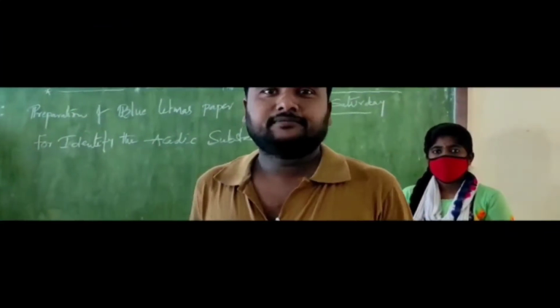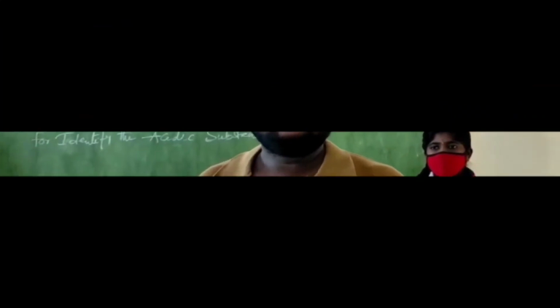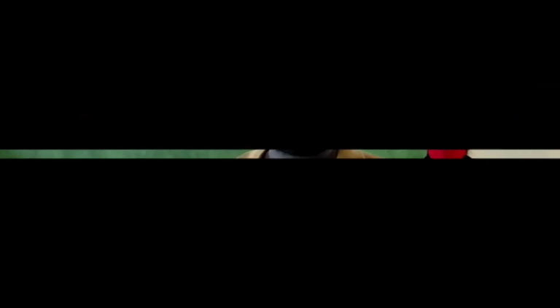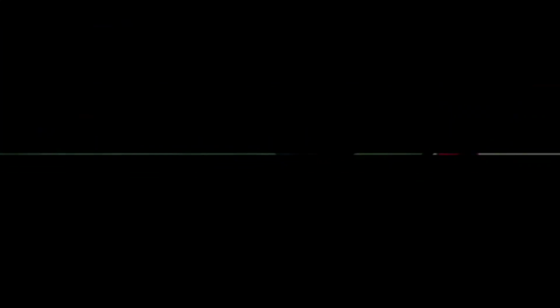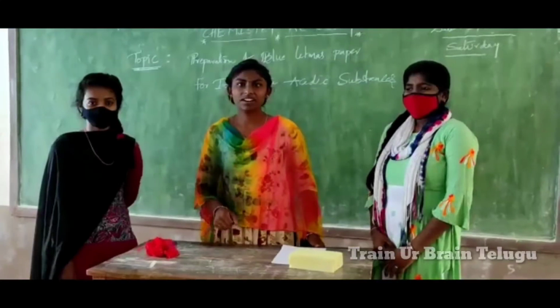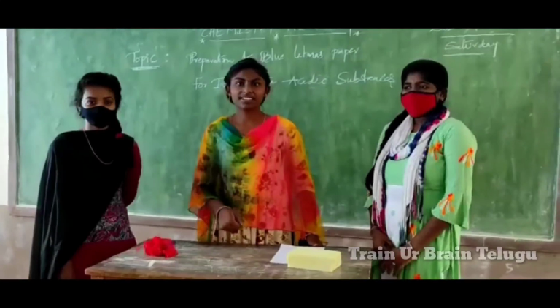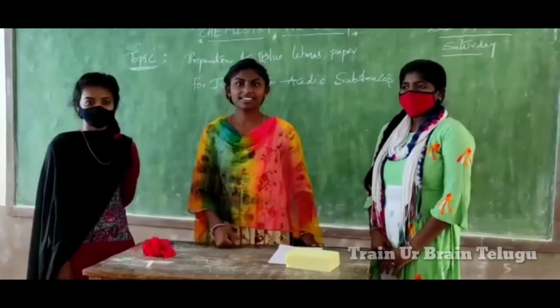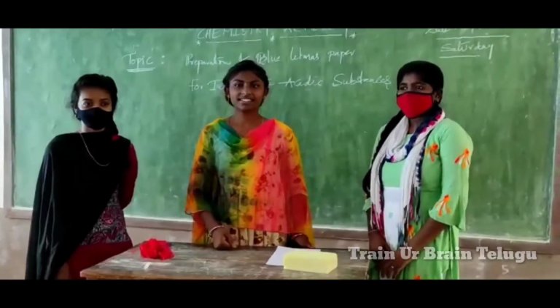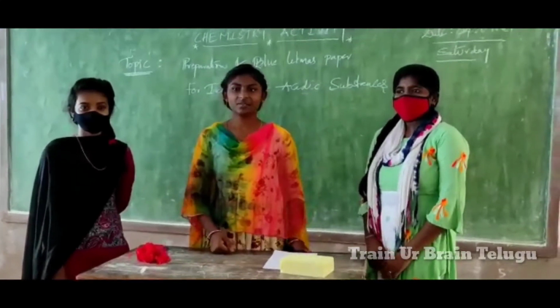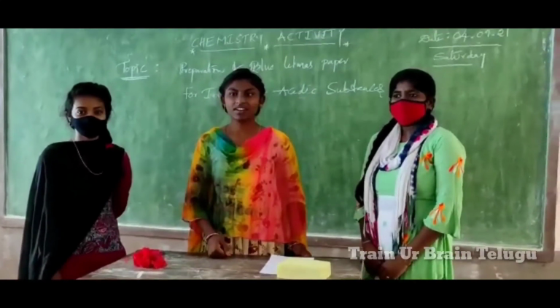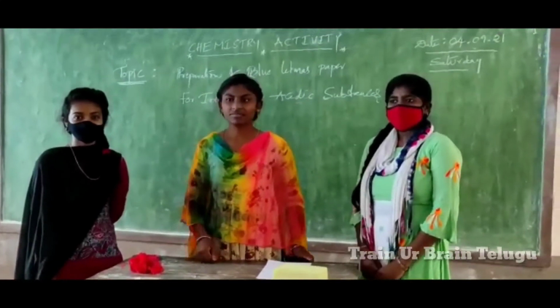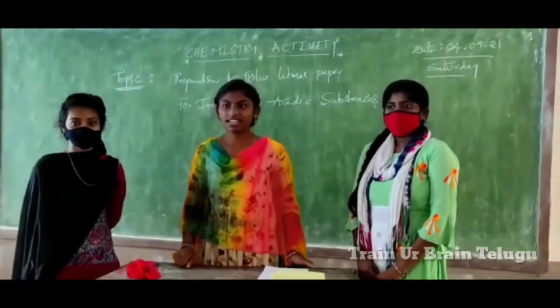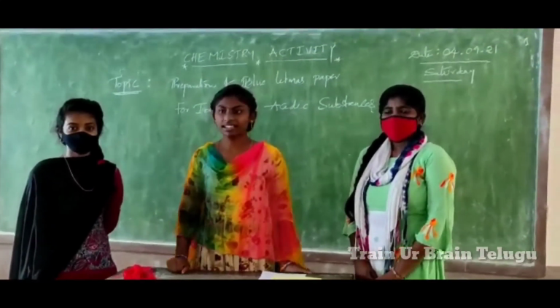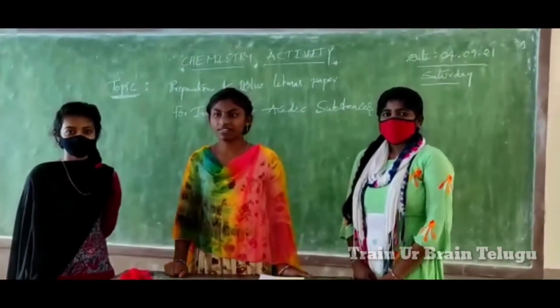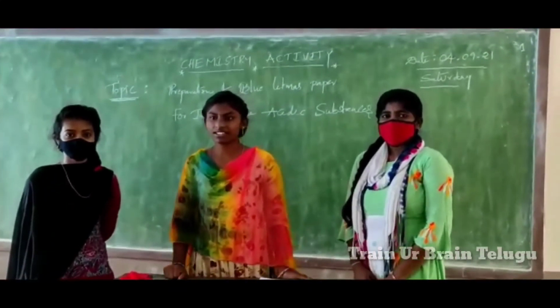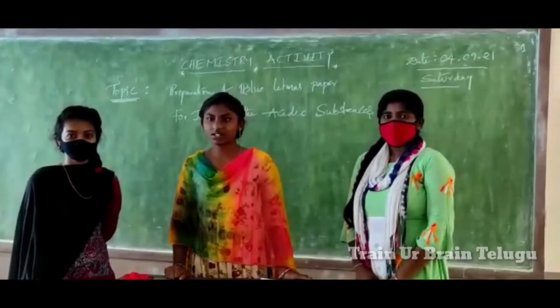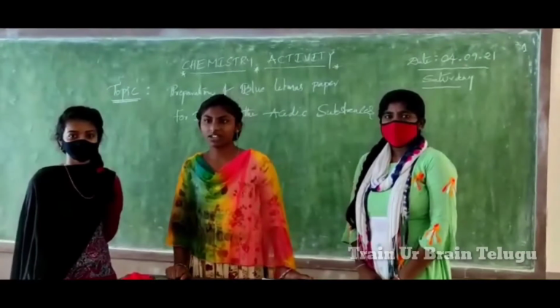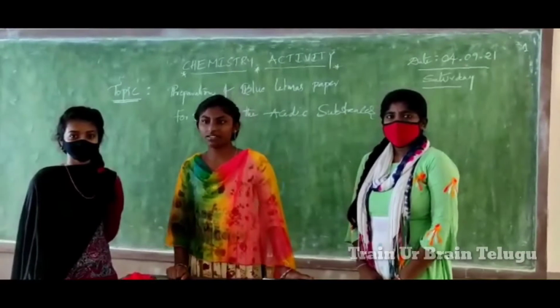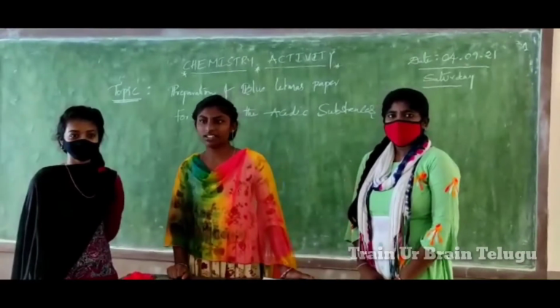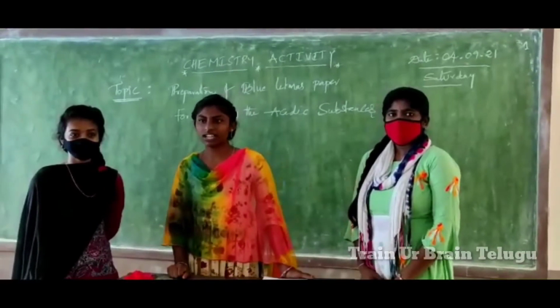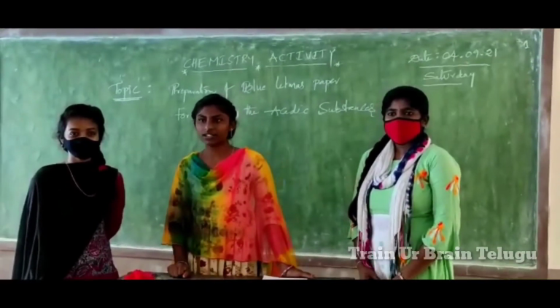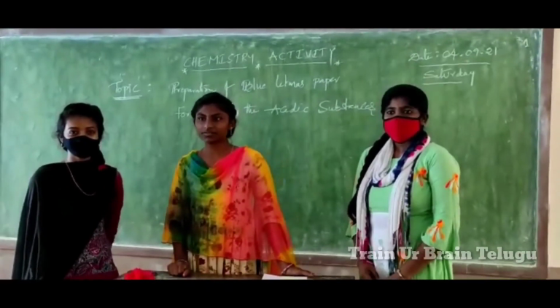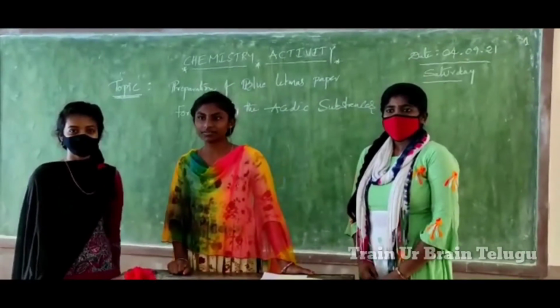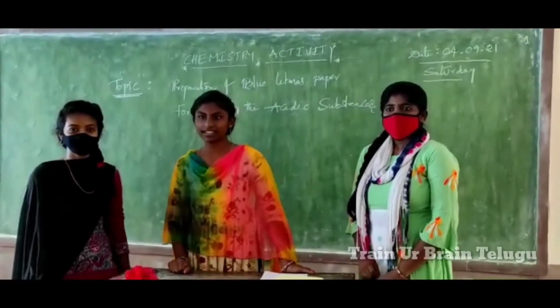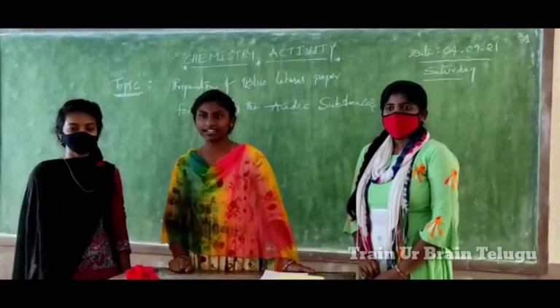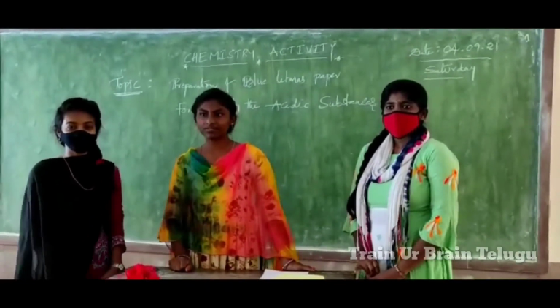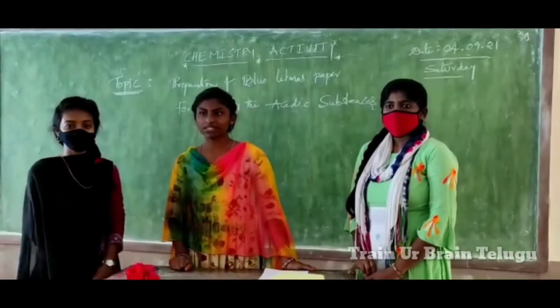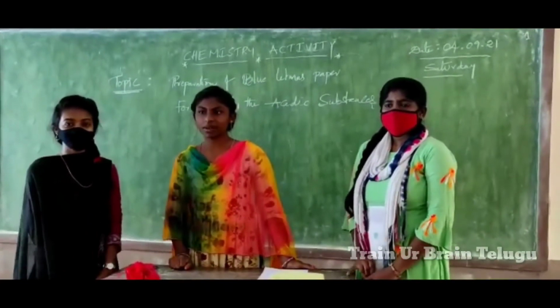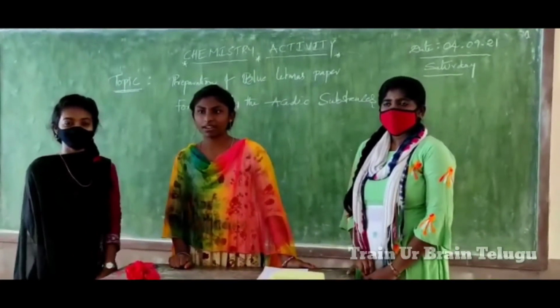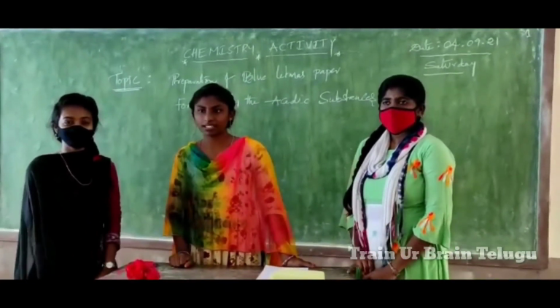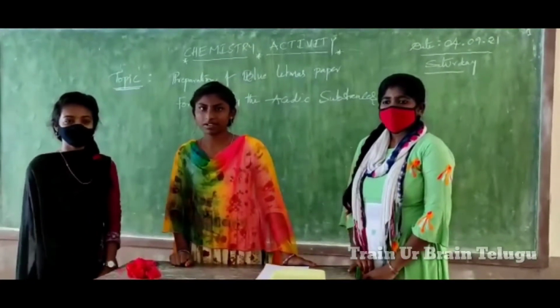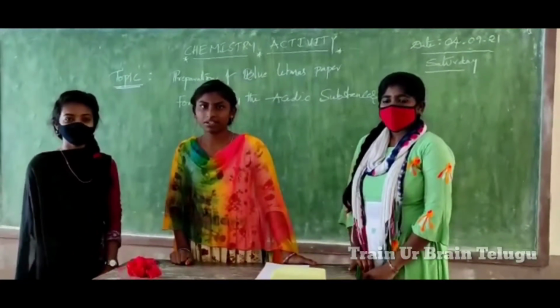Good morning, sir. Good morning, my dear friends. Today I would like to do a Litmus Paper Experiment.